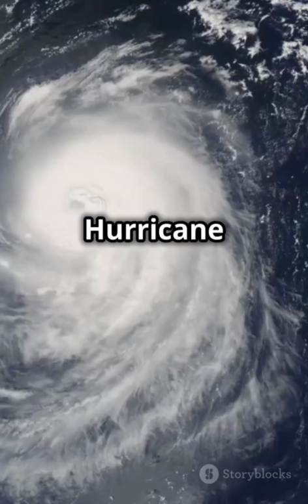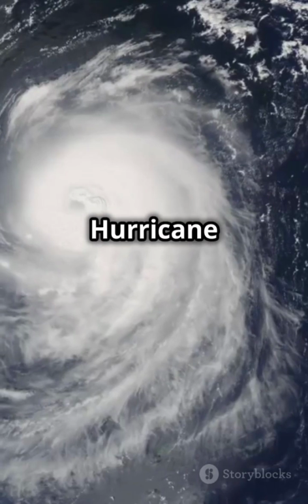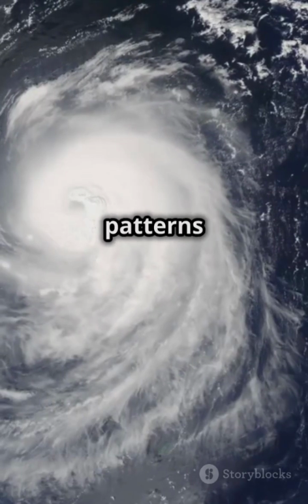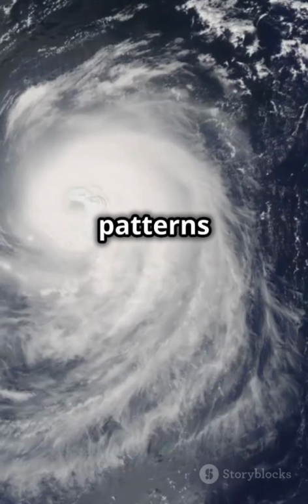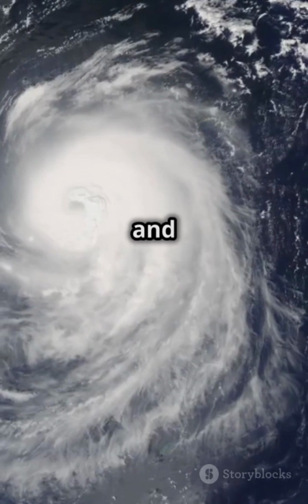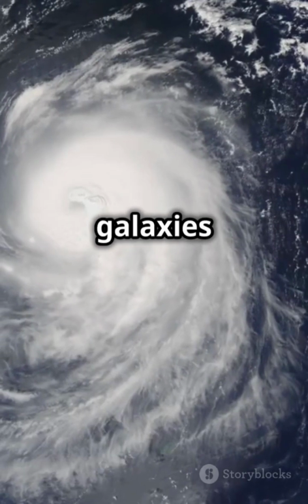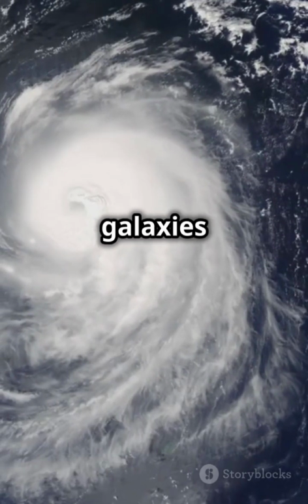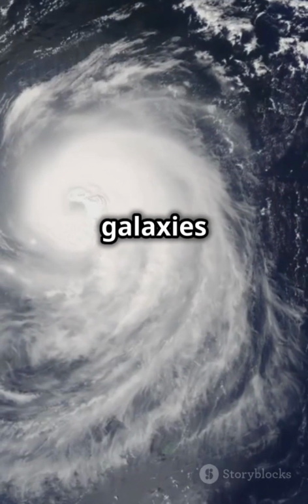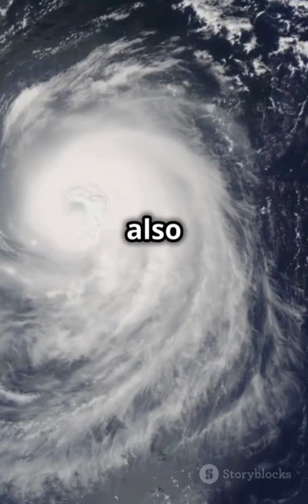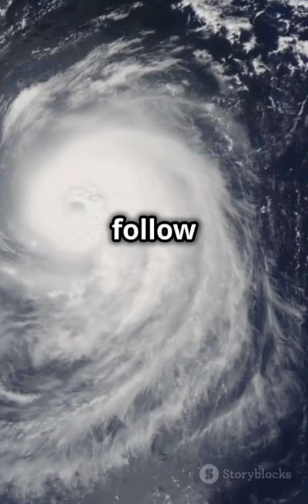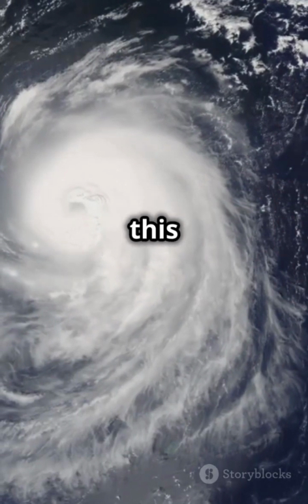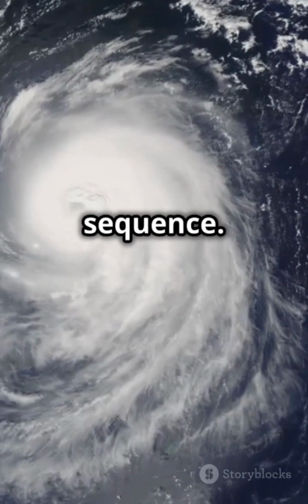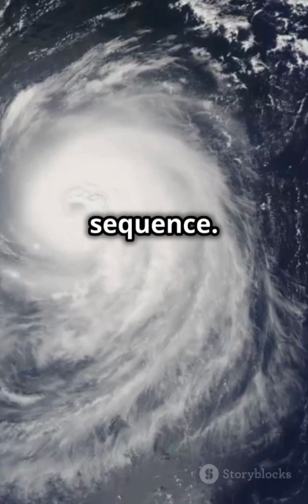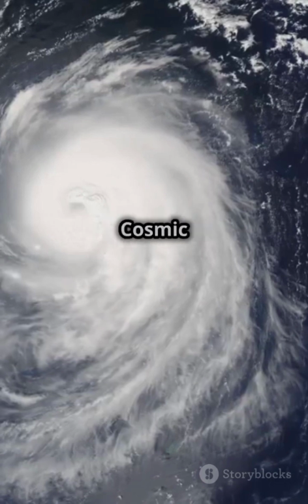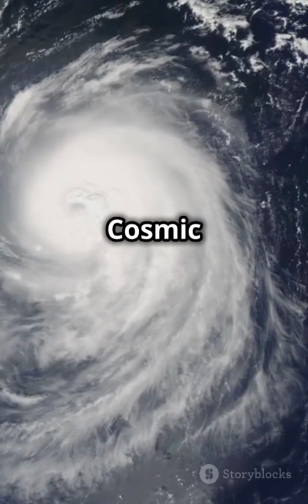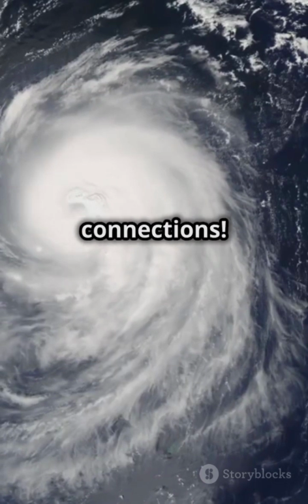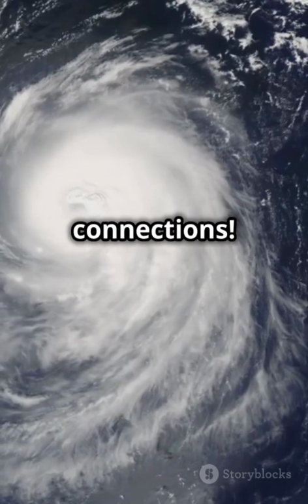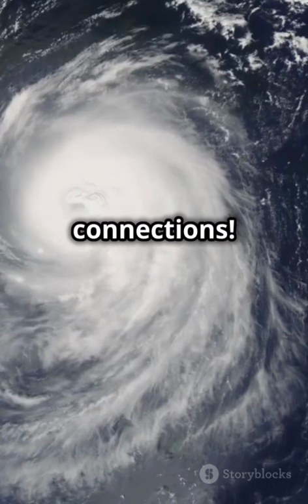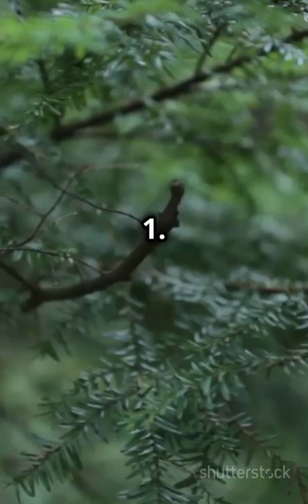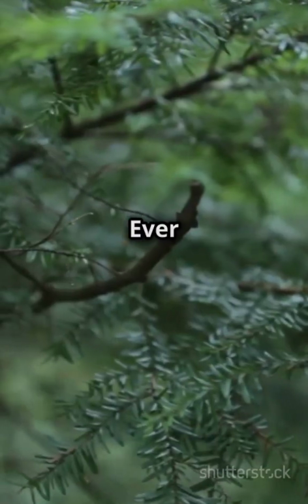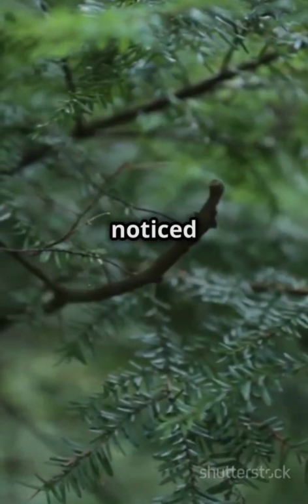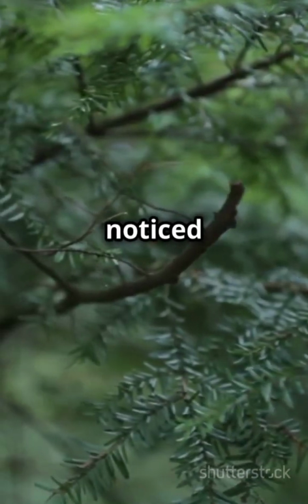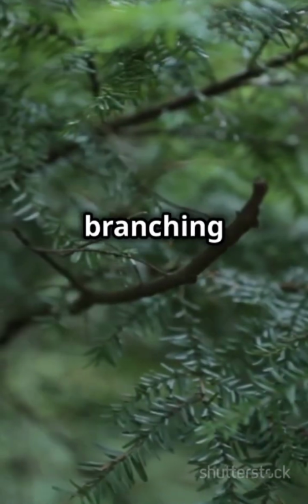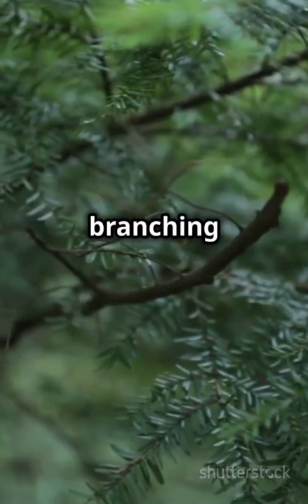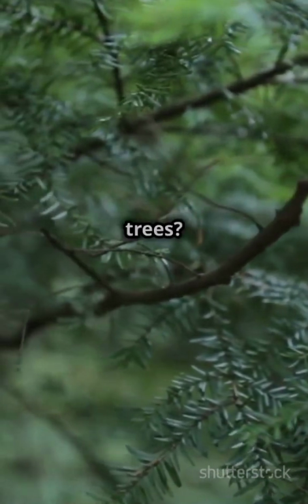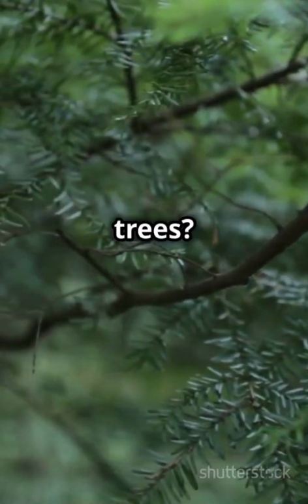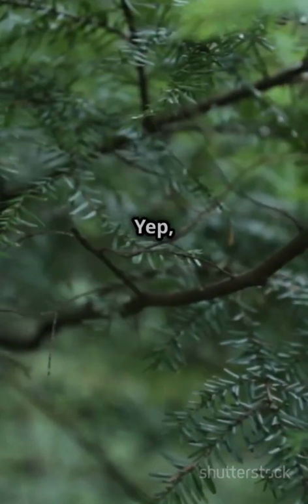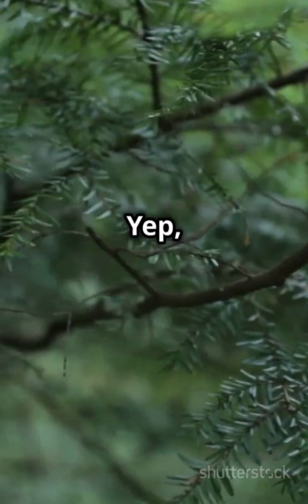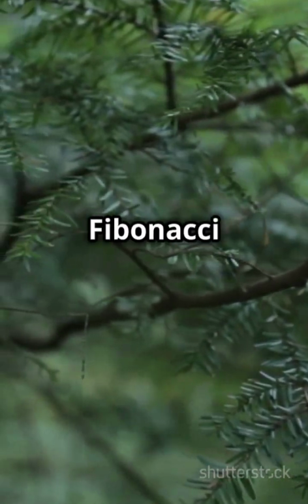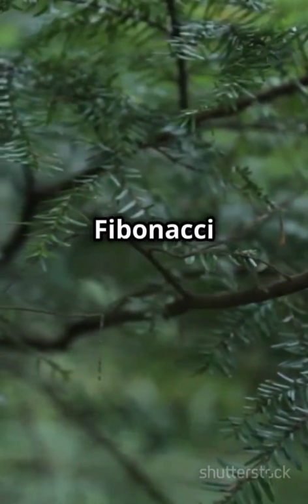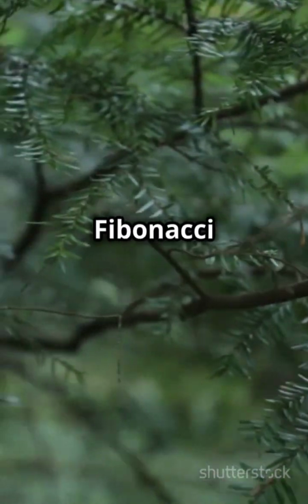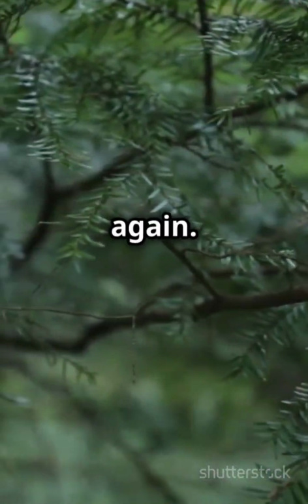Hurricane patterns and galaxies also follow this sequence — cosmic connections. Ever notice the branching of trees? Yep, Fibonacci again.